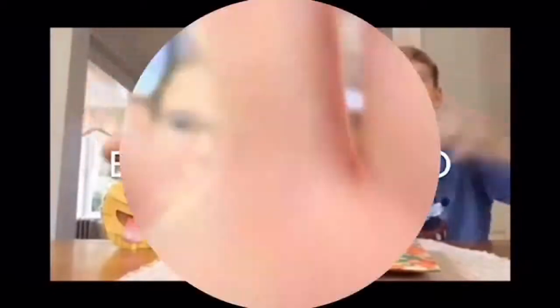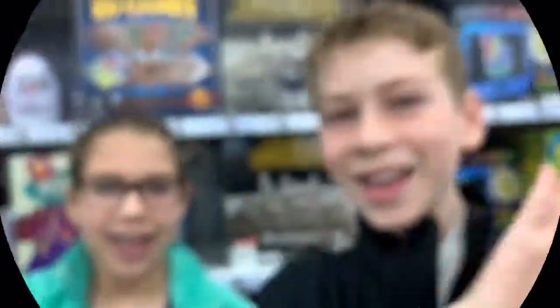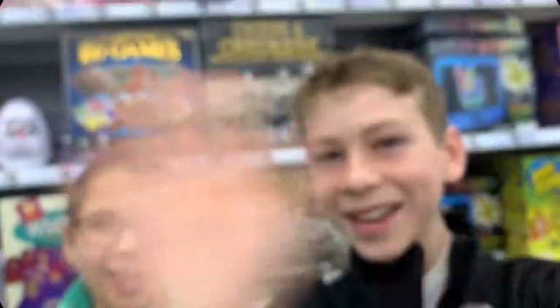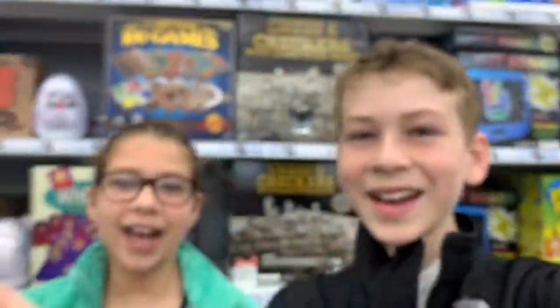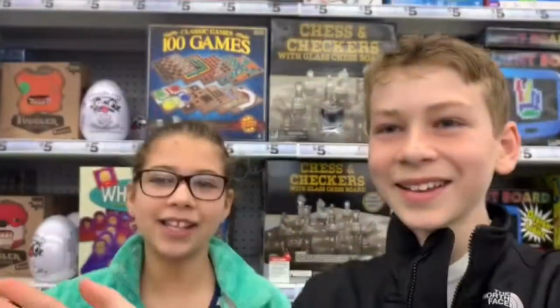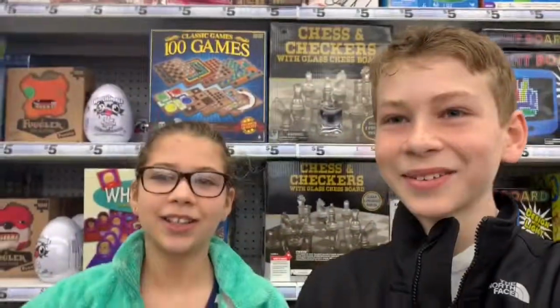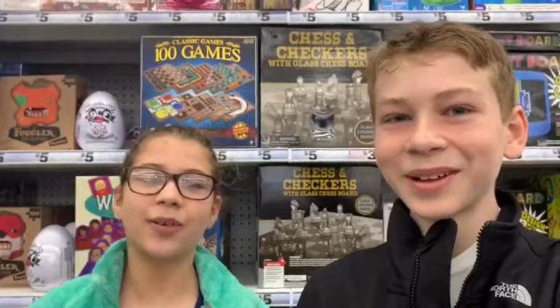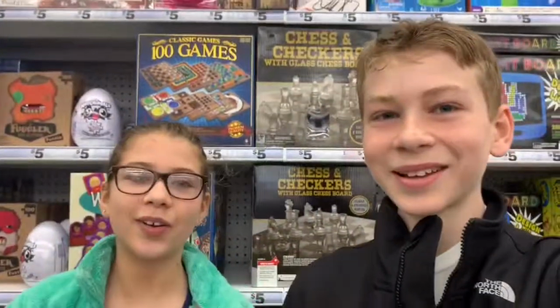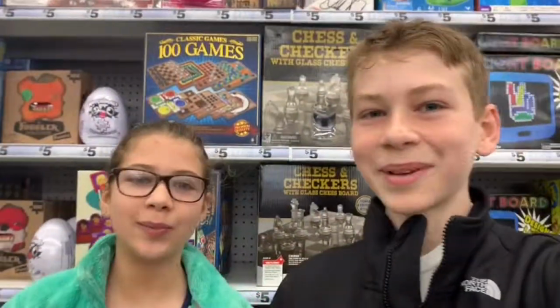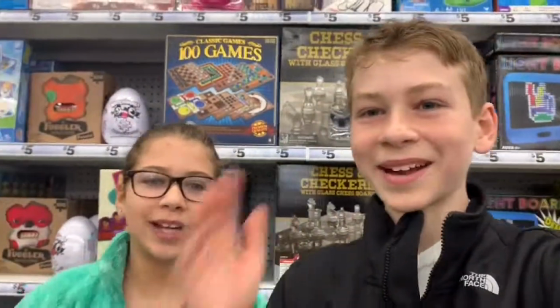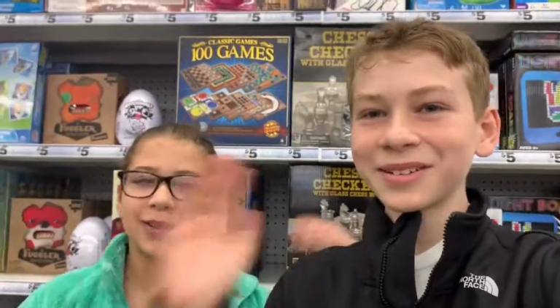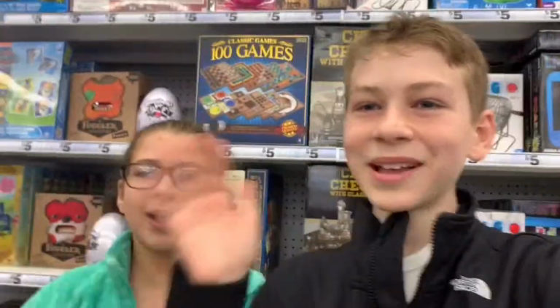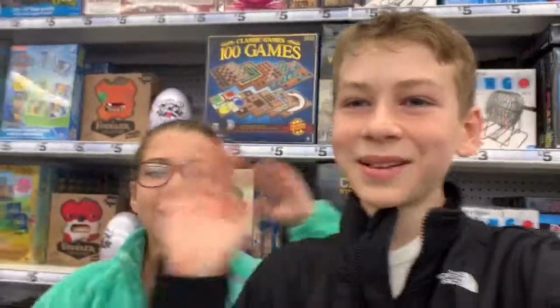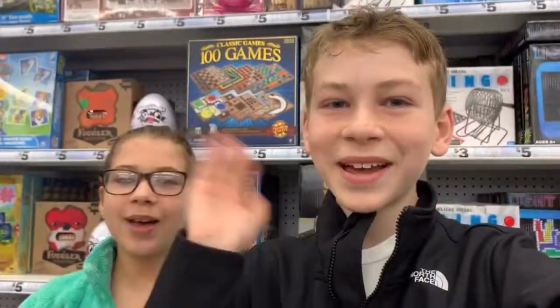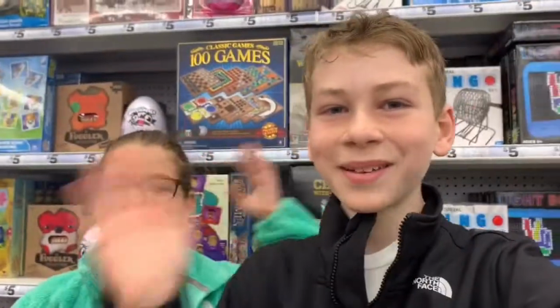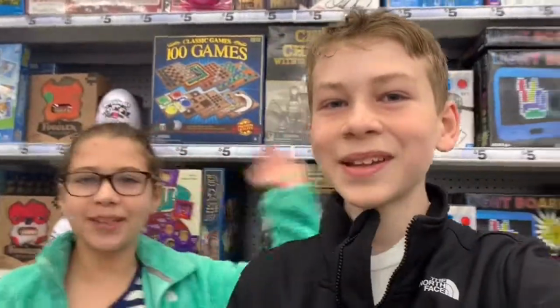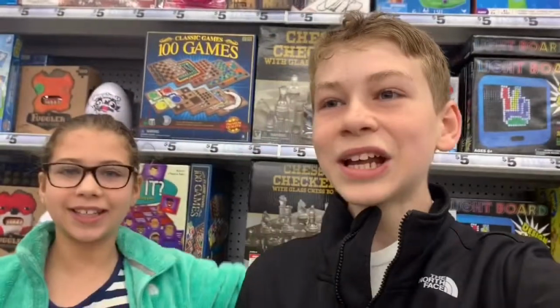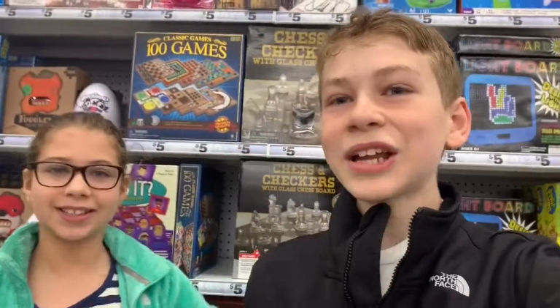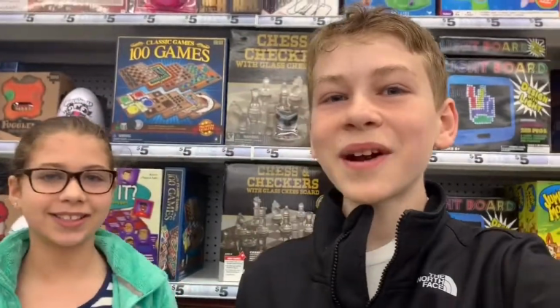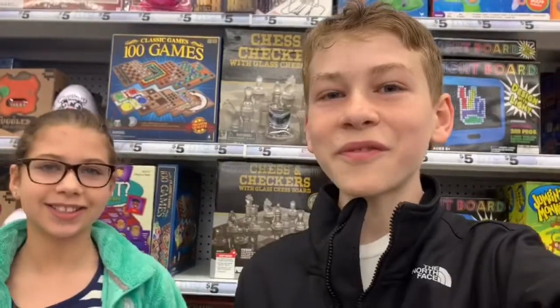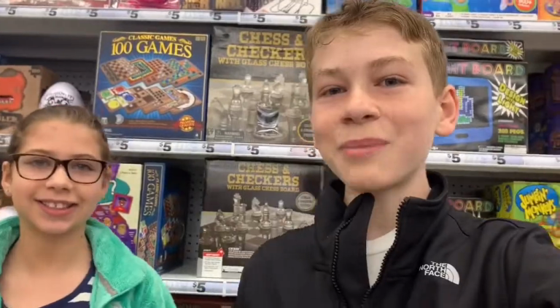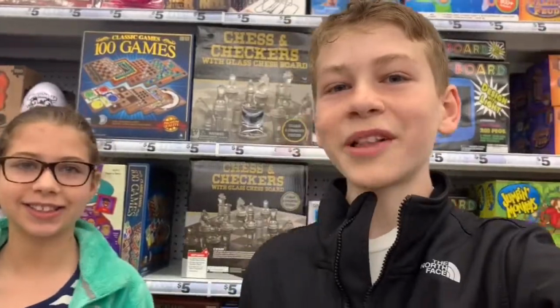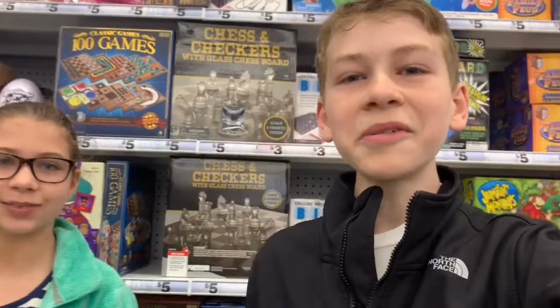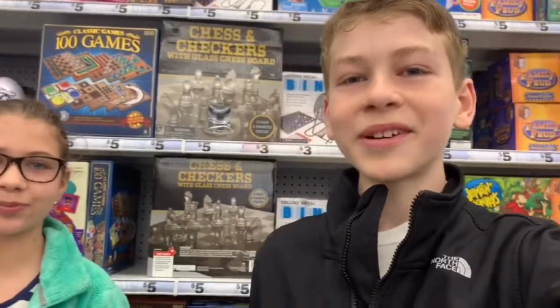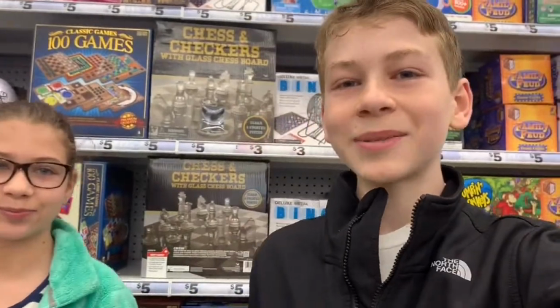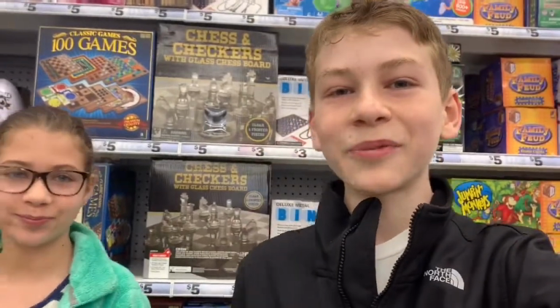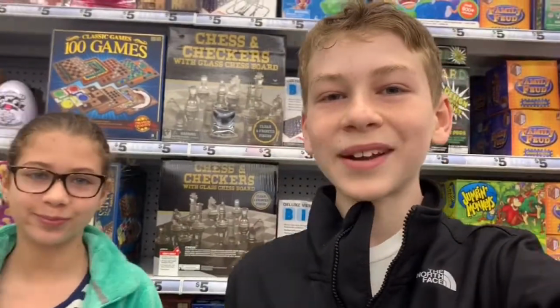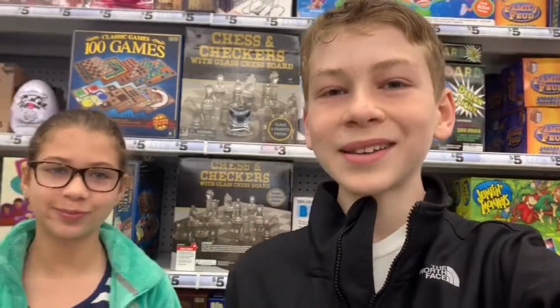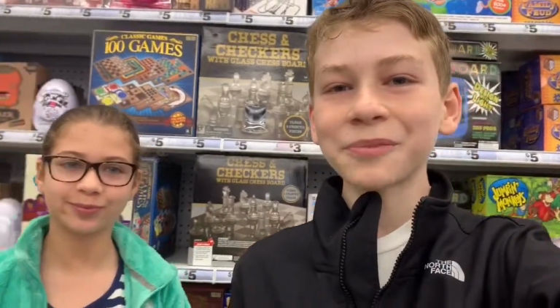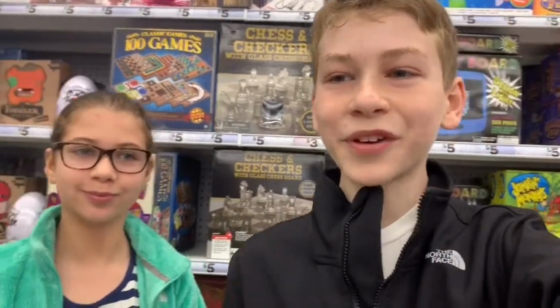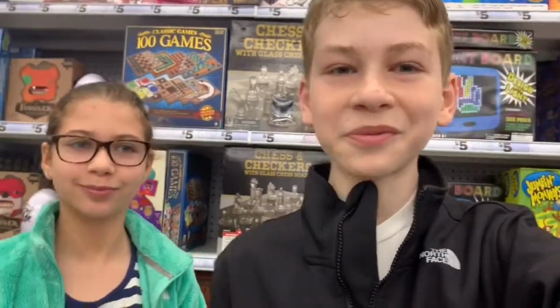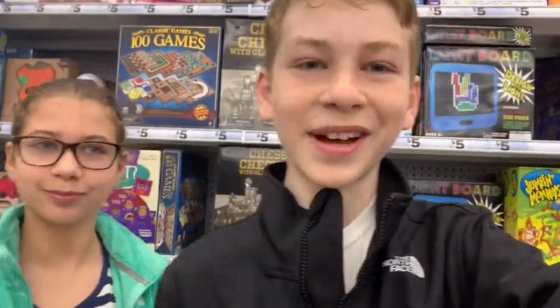Hey guys, welcome back to My Bag Me. Today we have 5 Below and we're going to be finding some fun stuff.